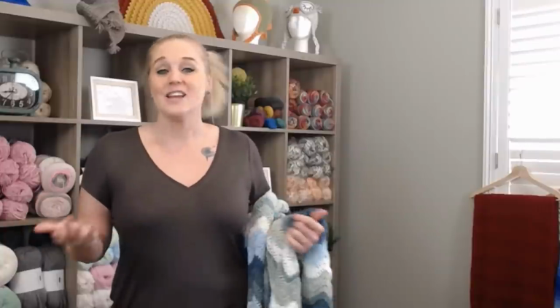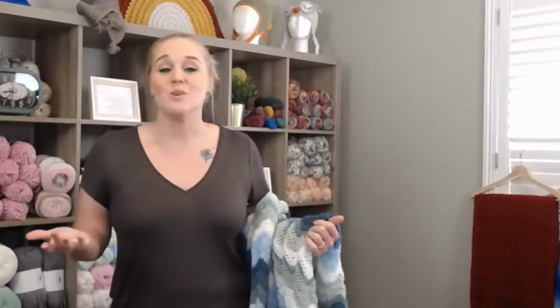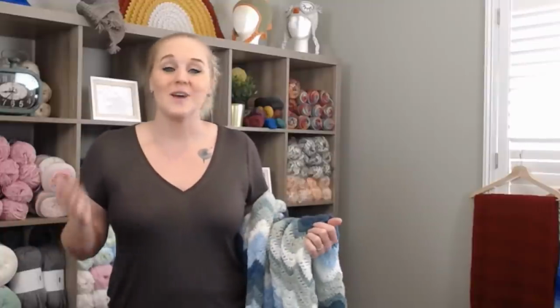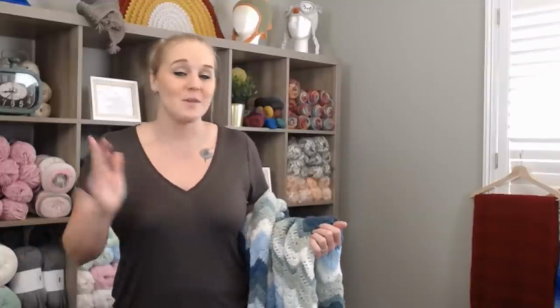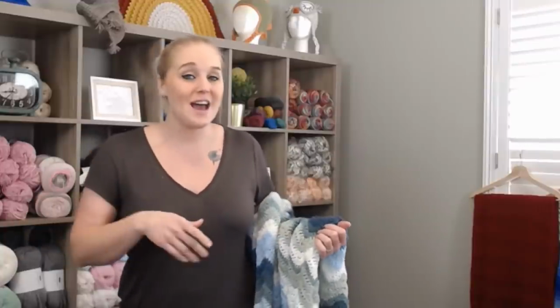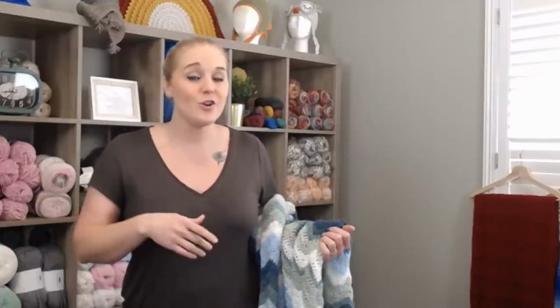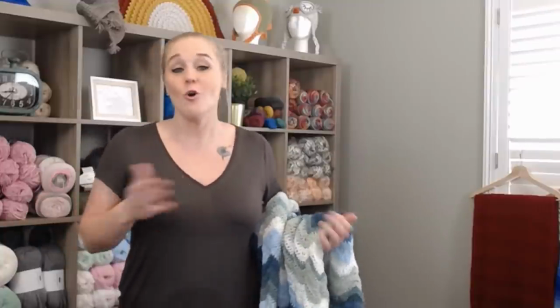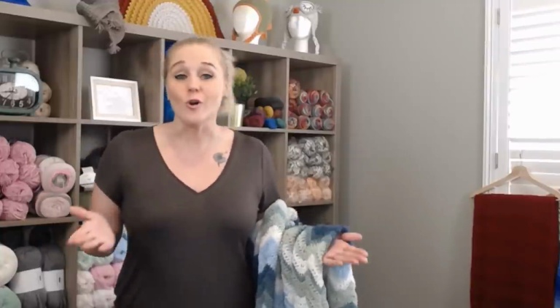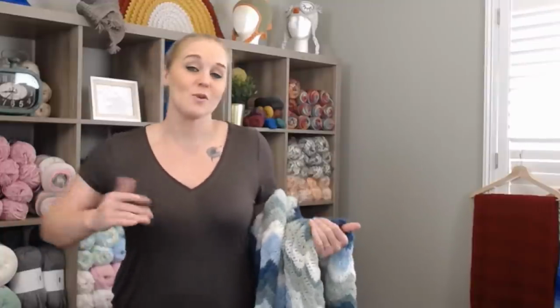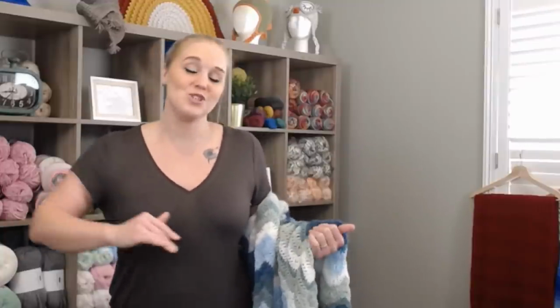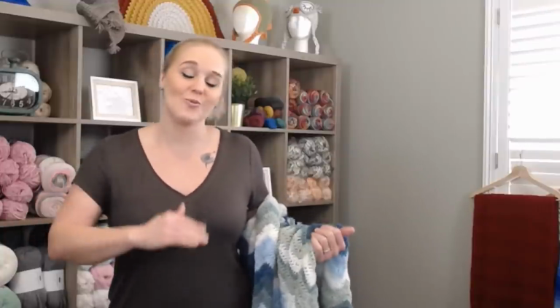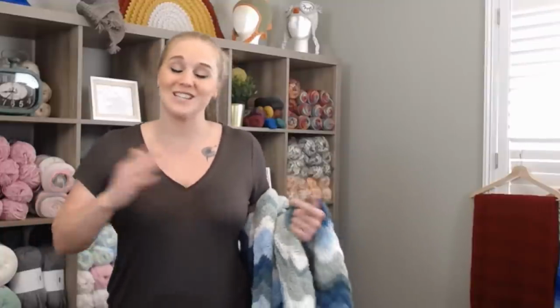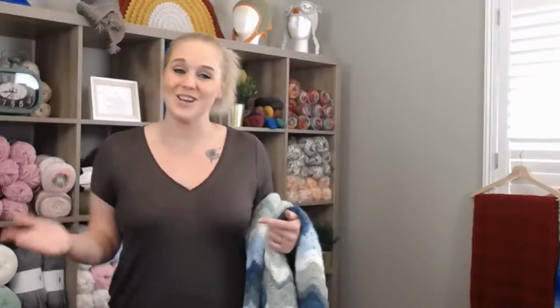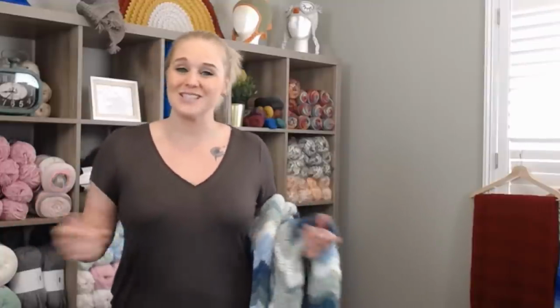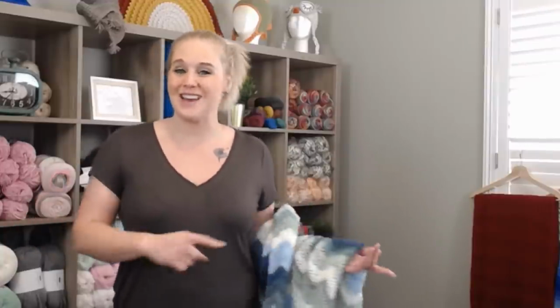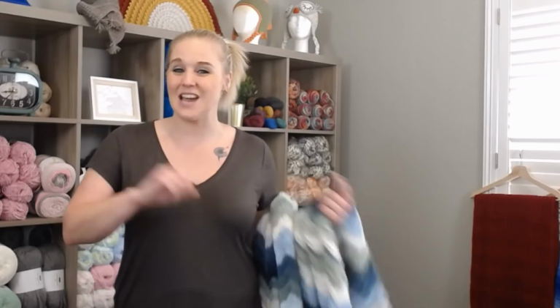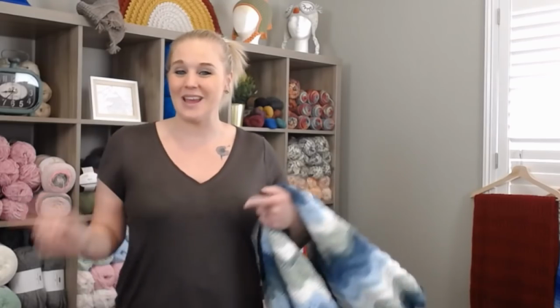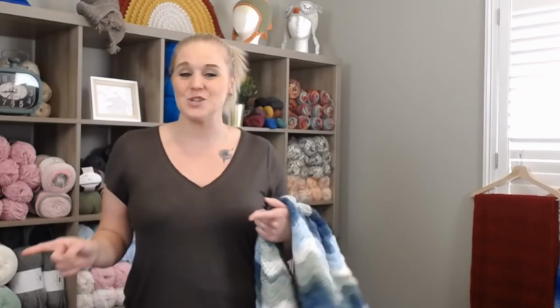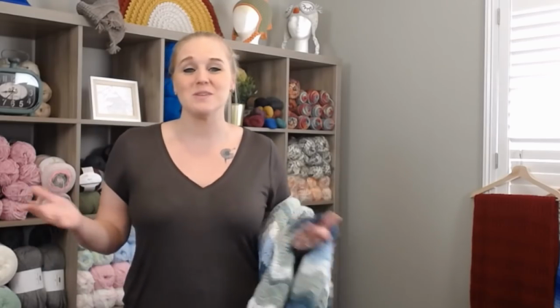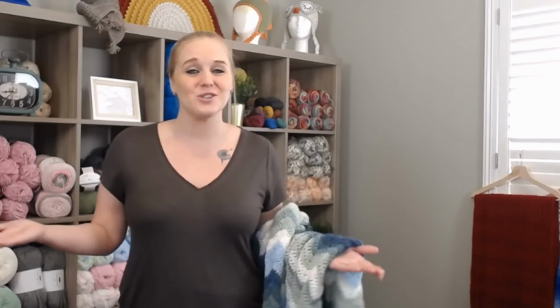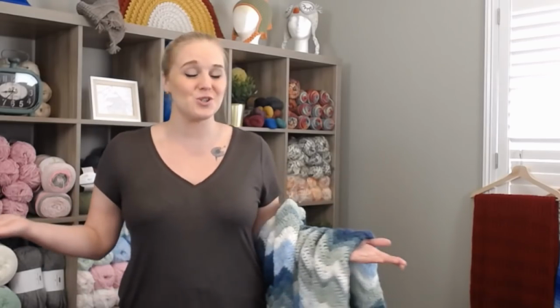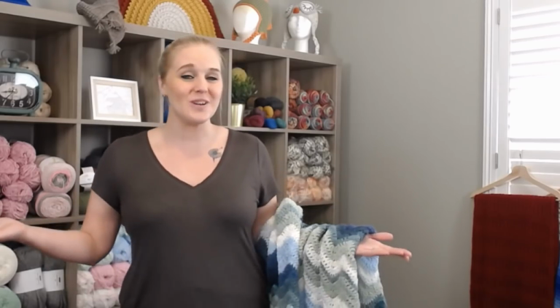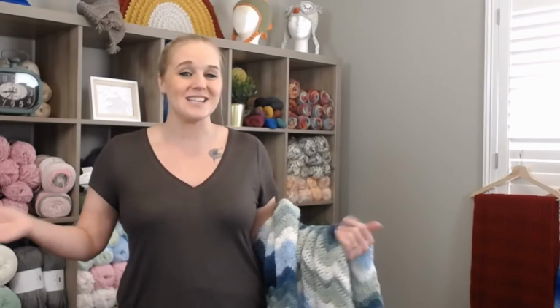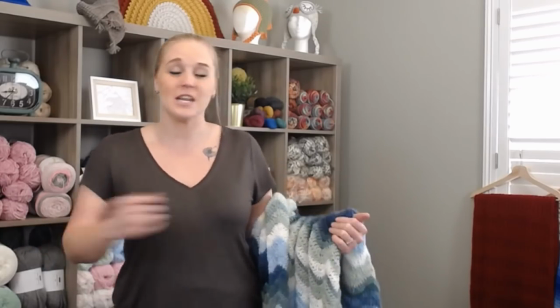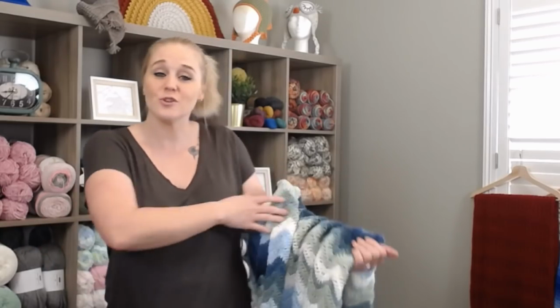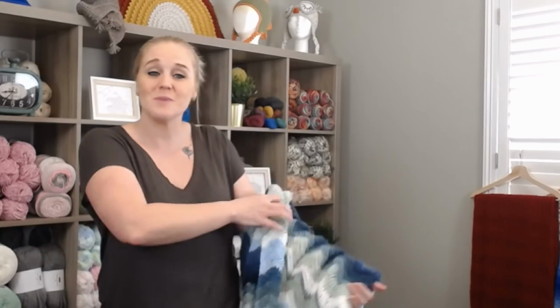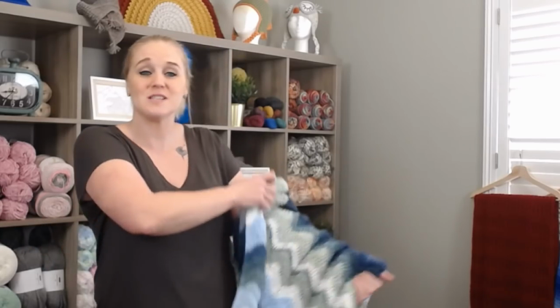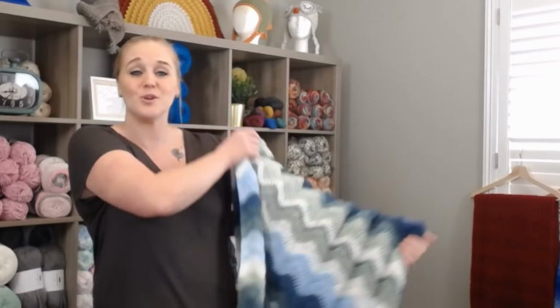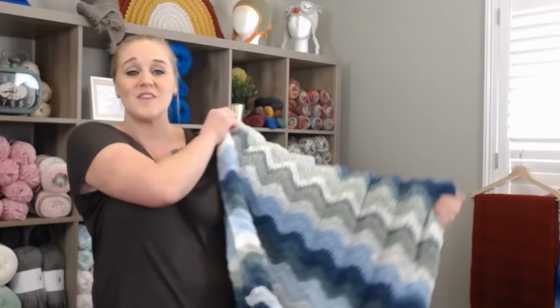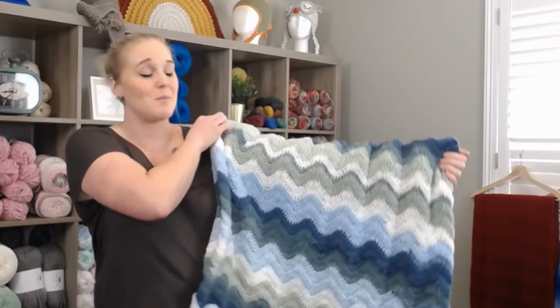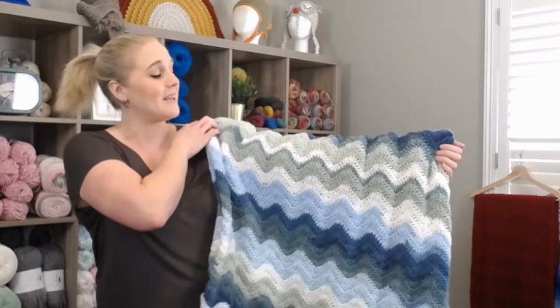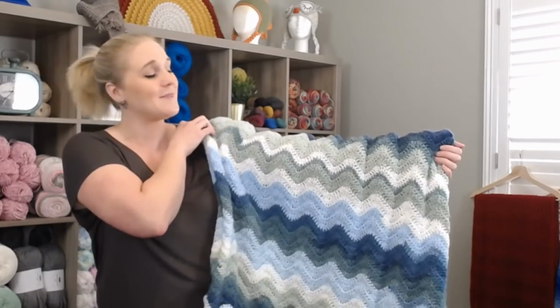Alright, once you have the pattern or once you are ready to go, let's dive right into what materials you're going to need in order to make this Blue Waves Baby Blanket.